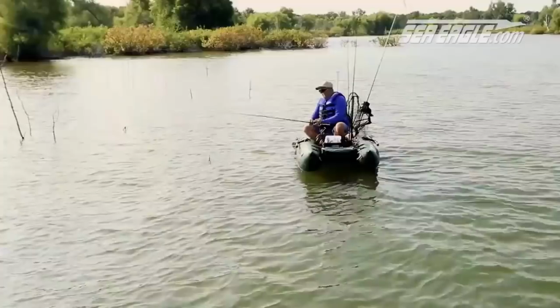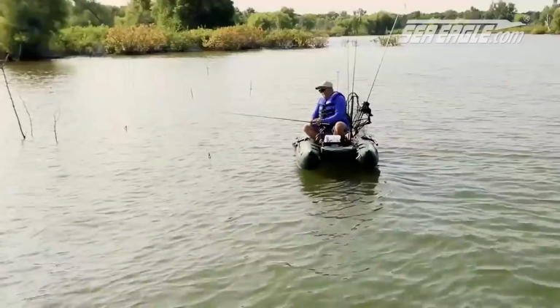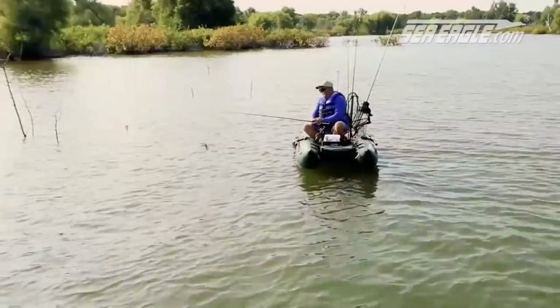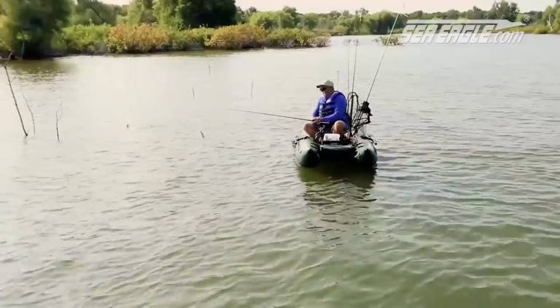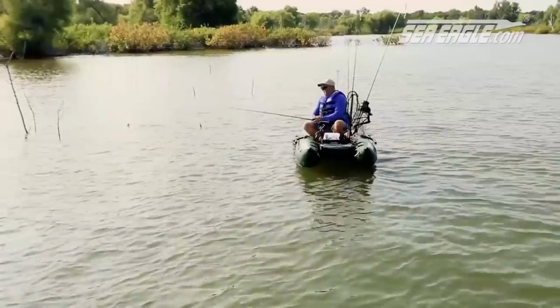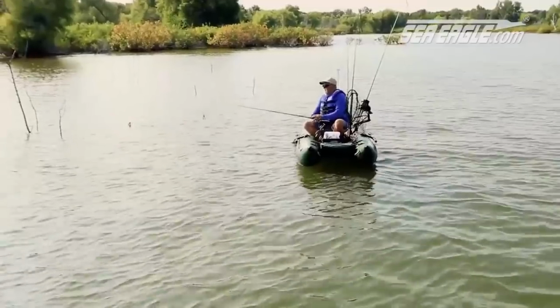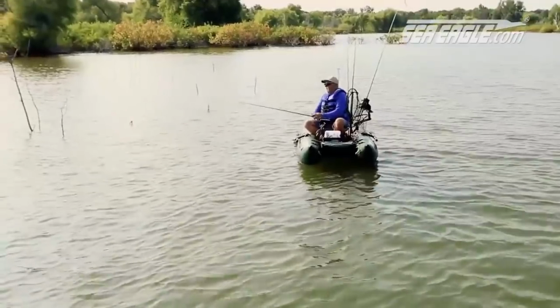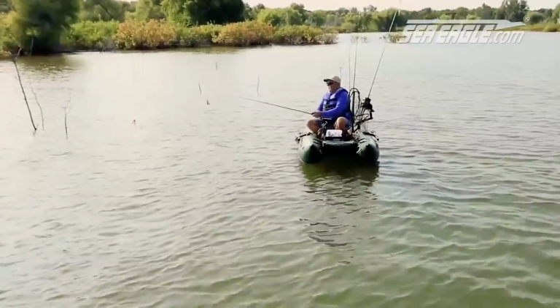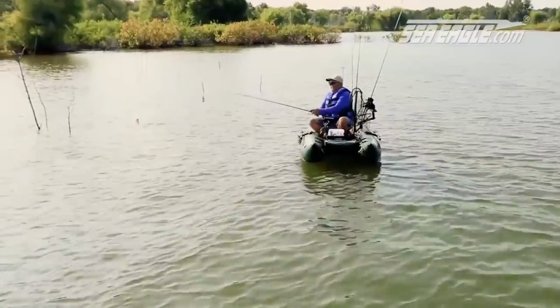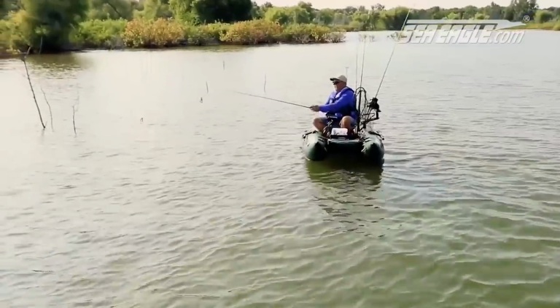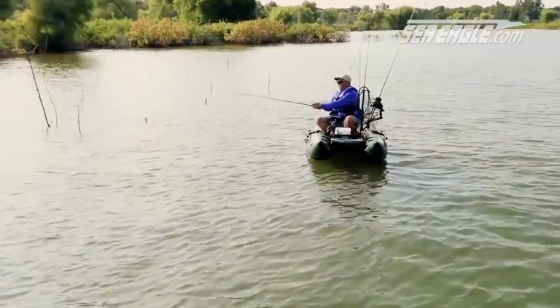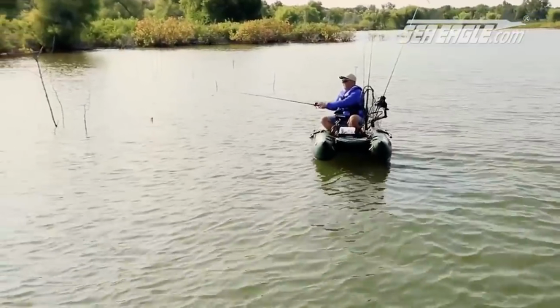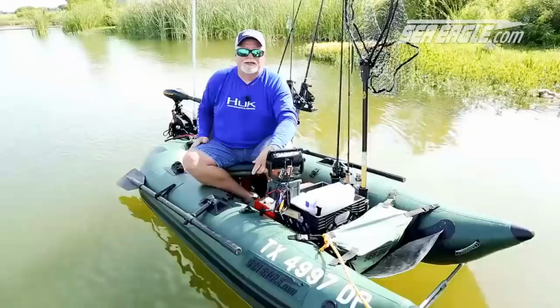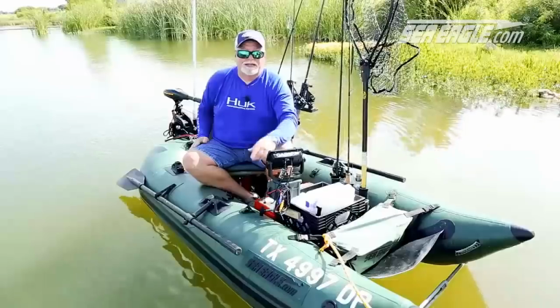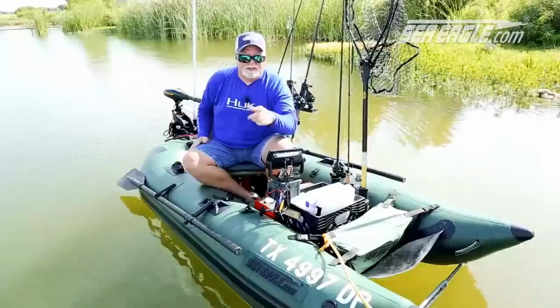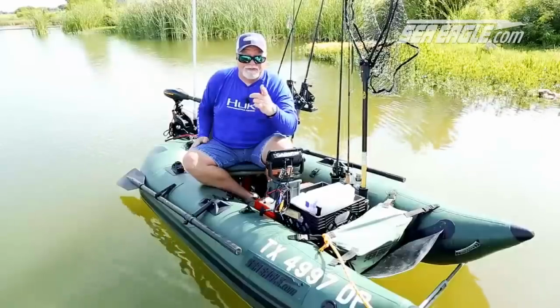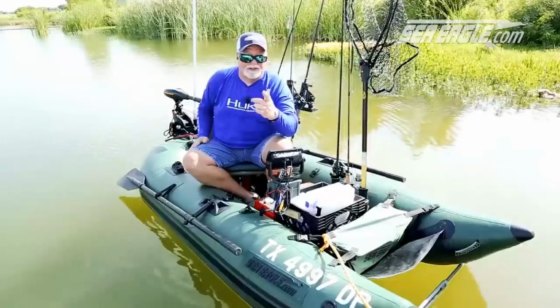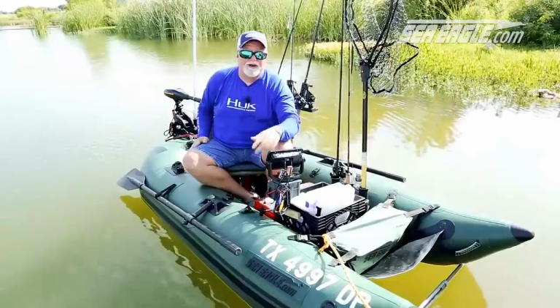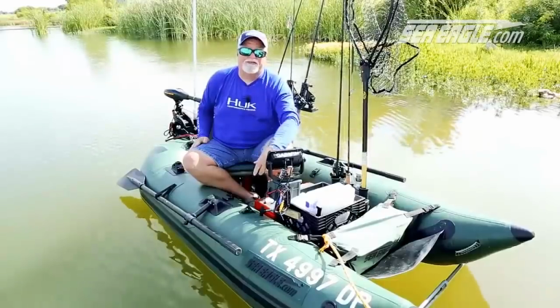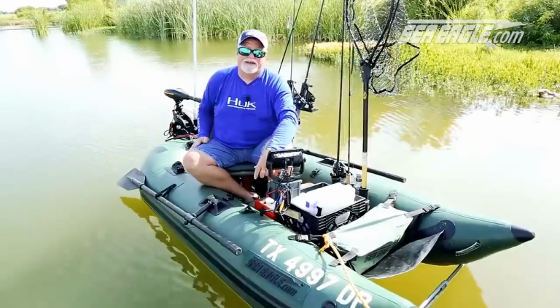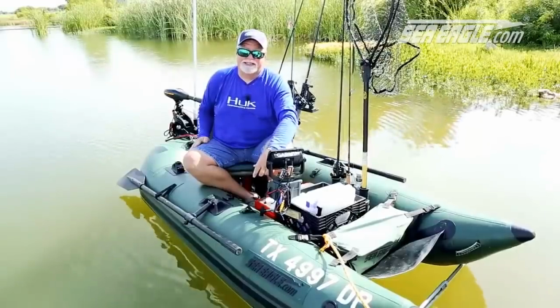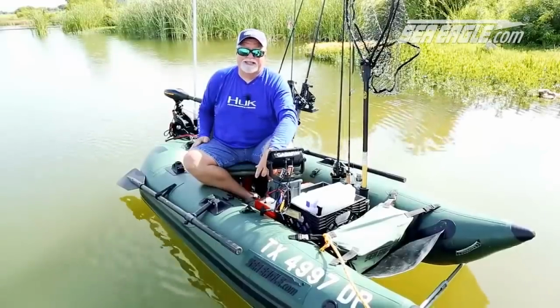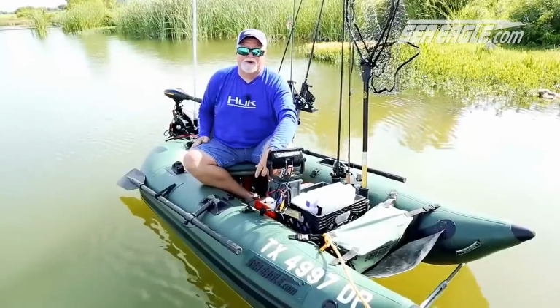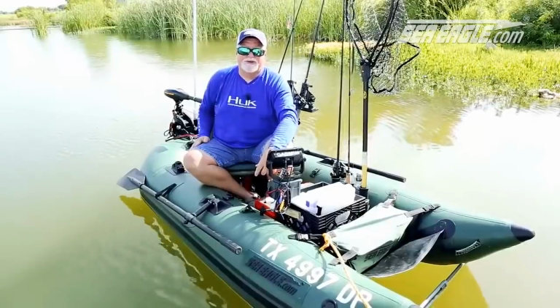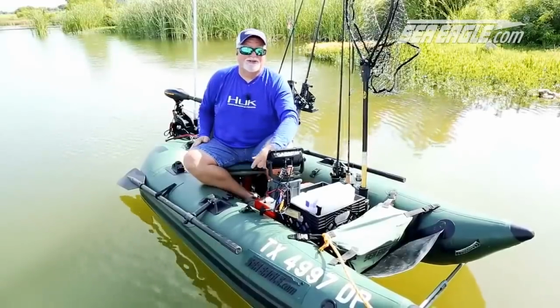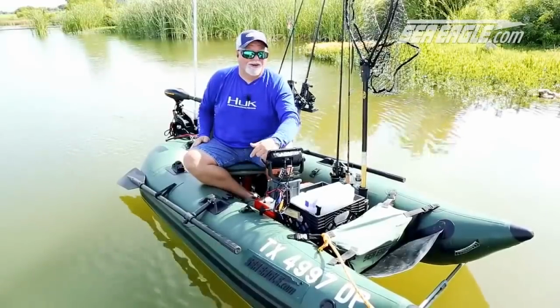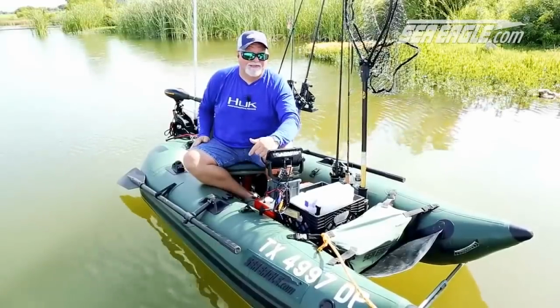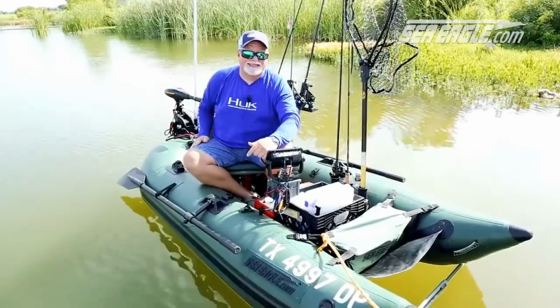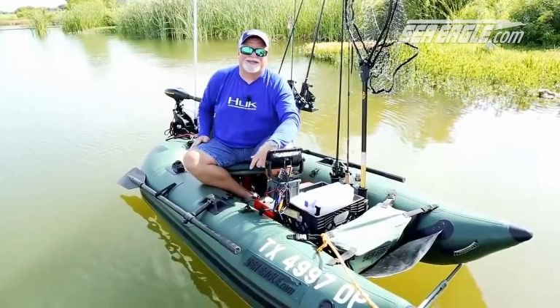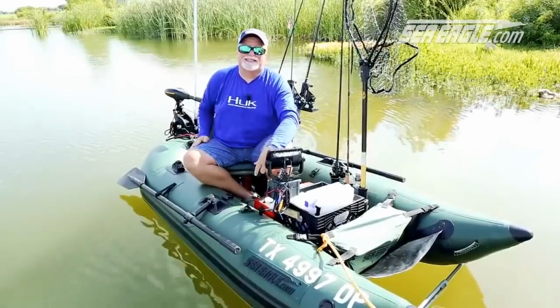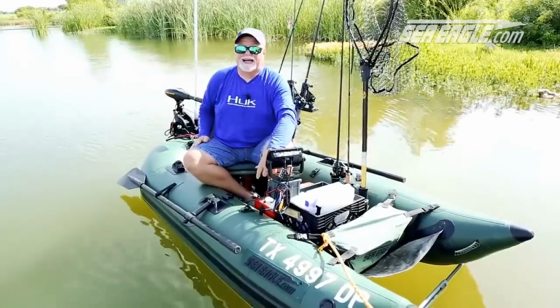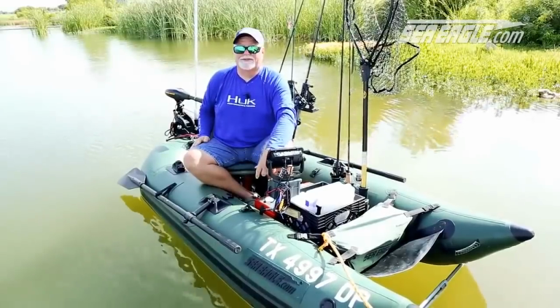I'm going to have this boat for years. Get yourself a 285 Sea Eagle — you'll love it as much as I do.